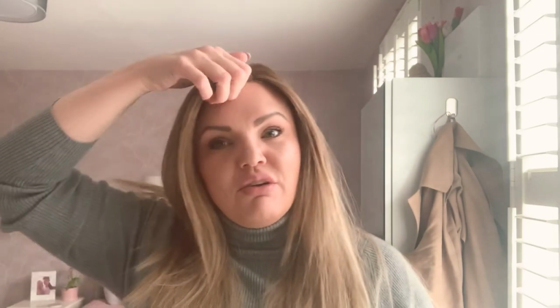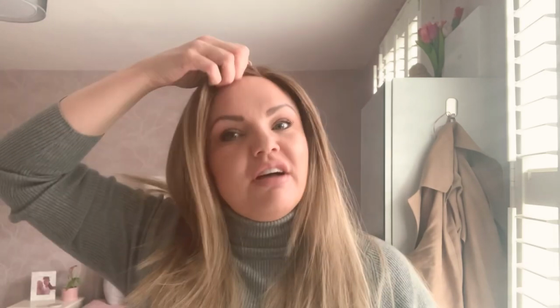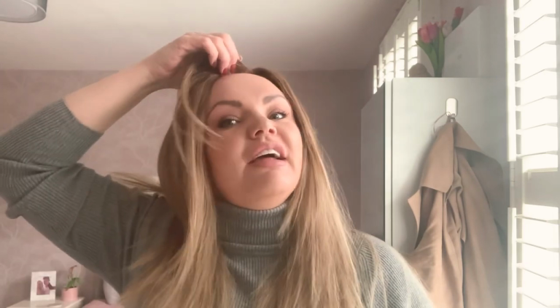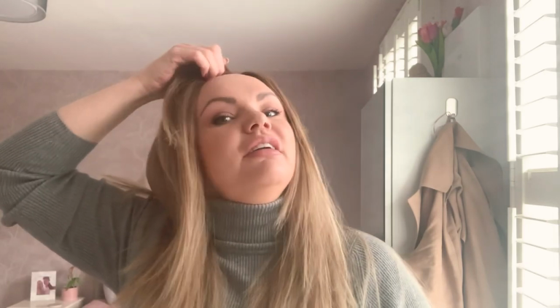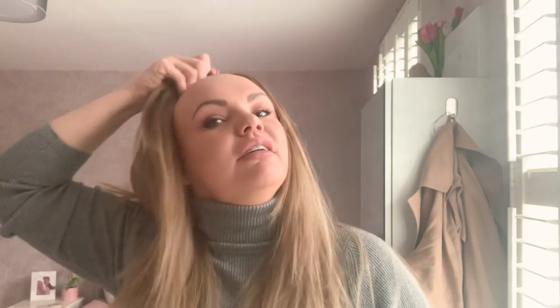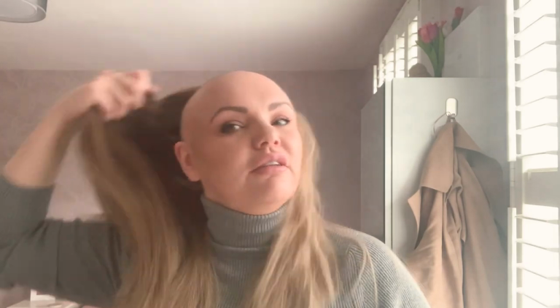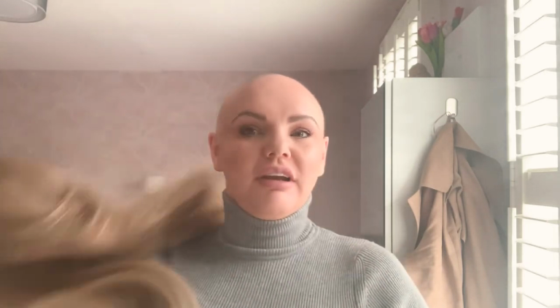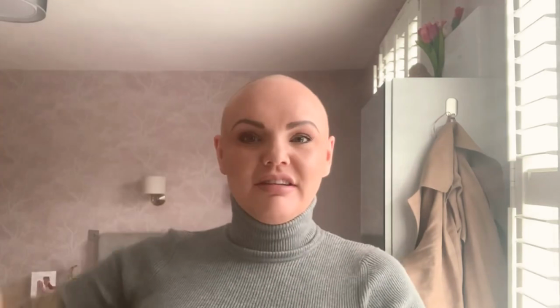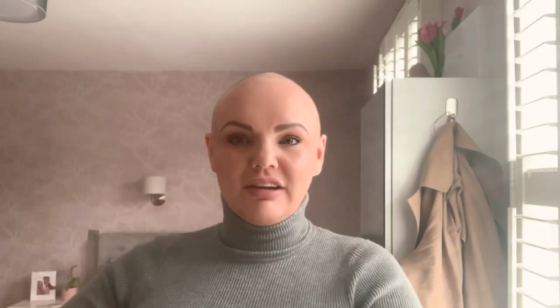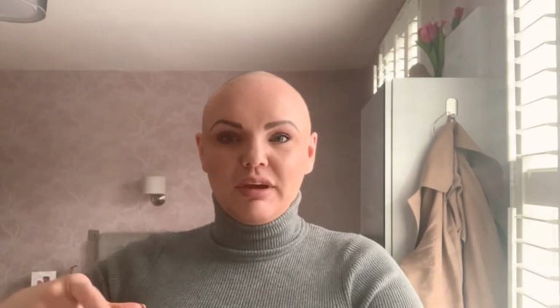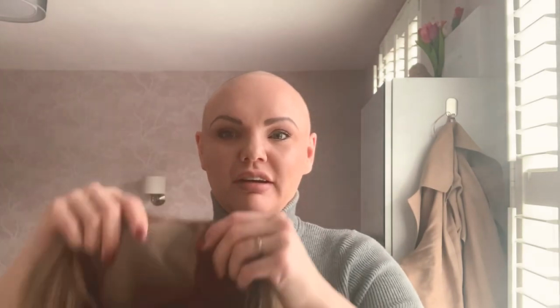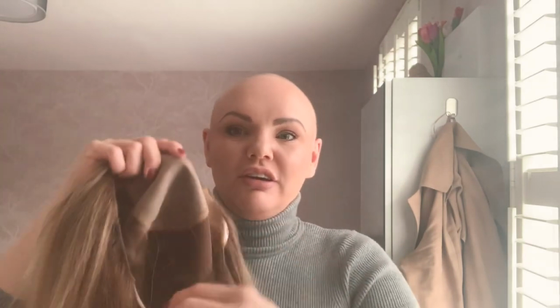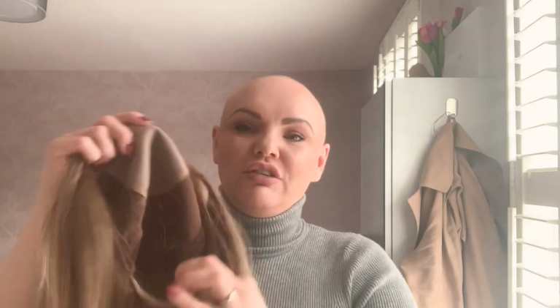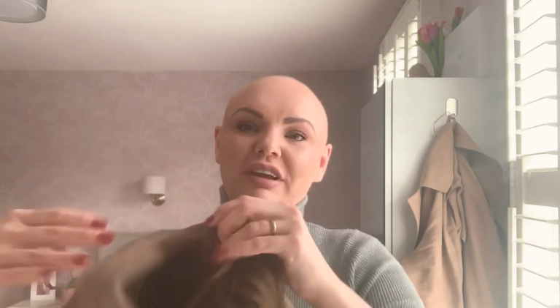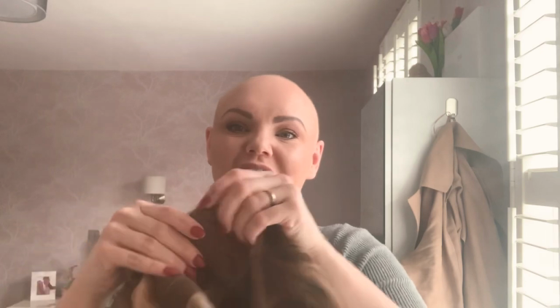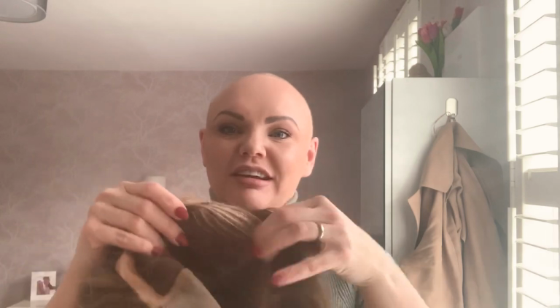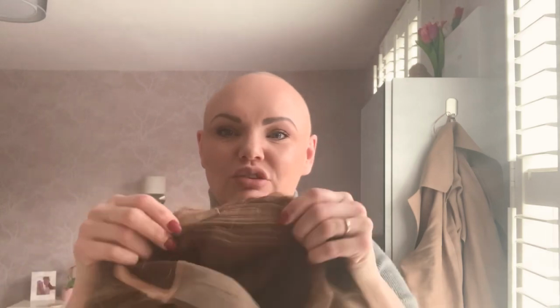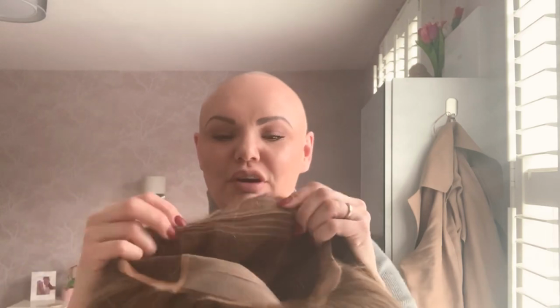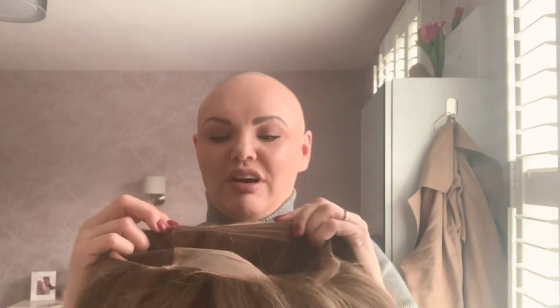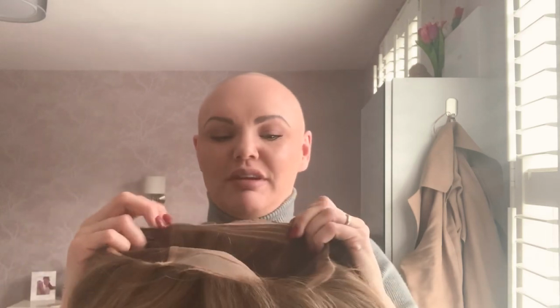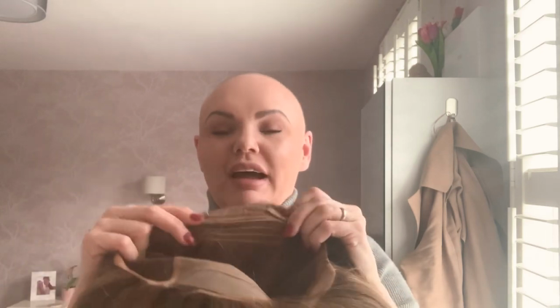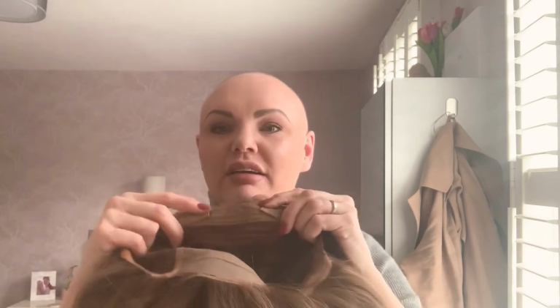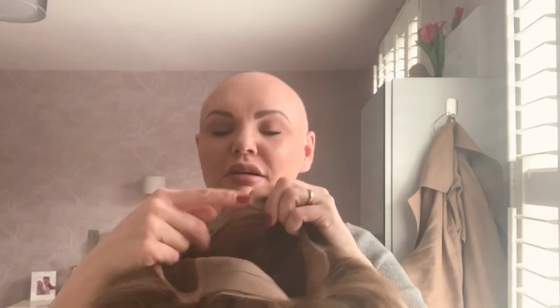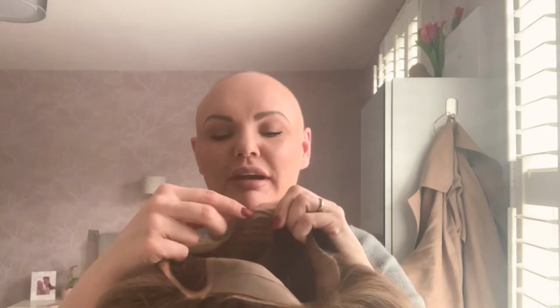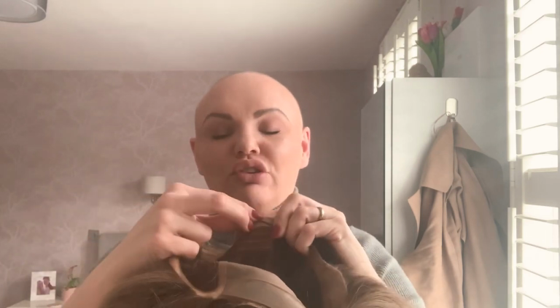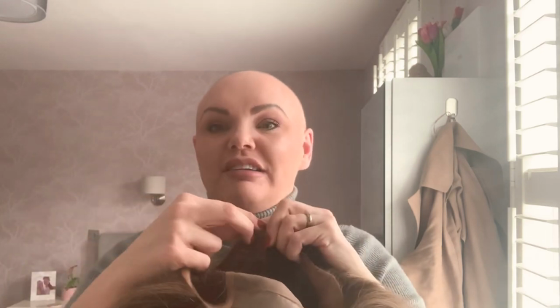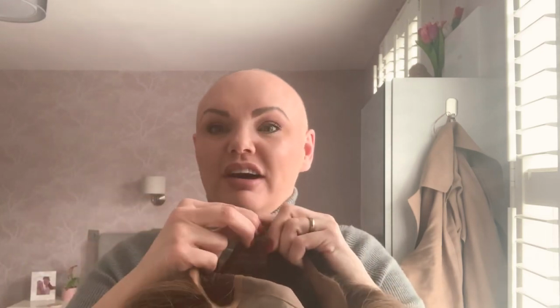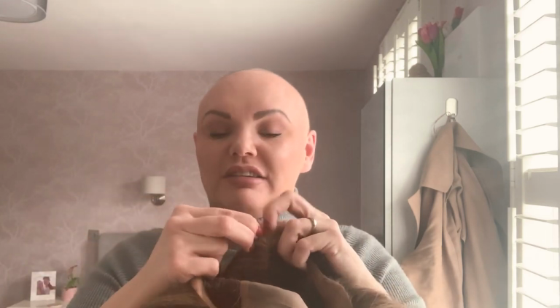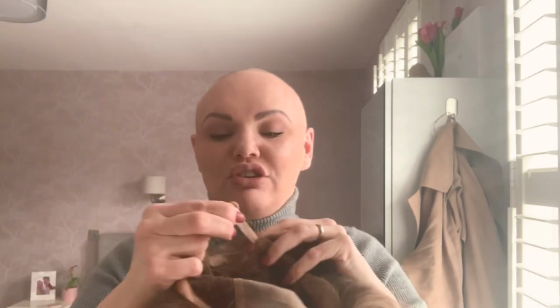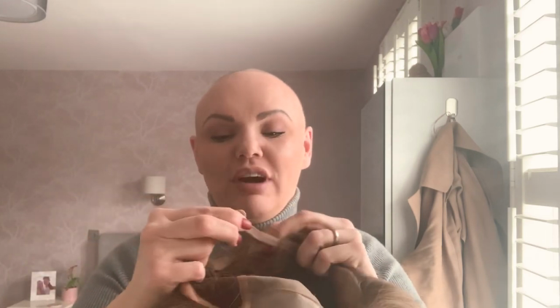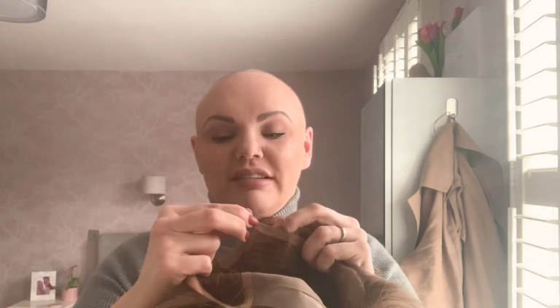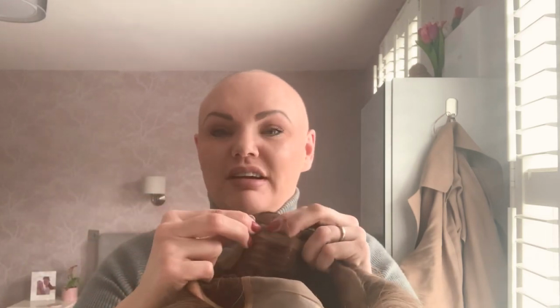So firstly, inside the wig you've got the elastics or the bra straps at the back. Make sure they're tightened to your head size. This bit's quite important.